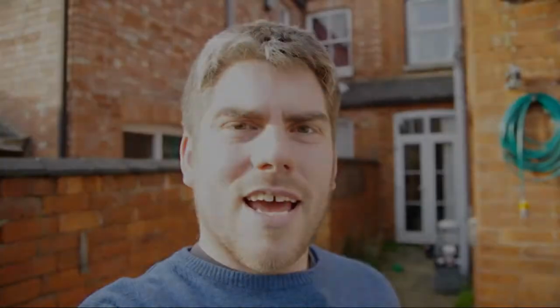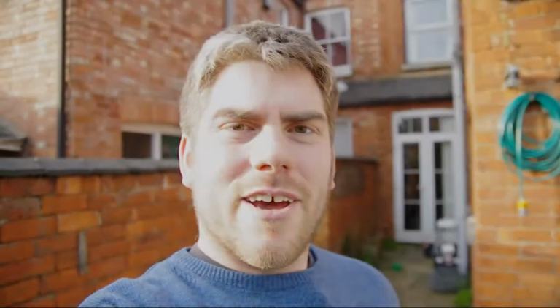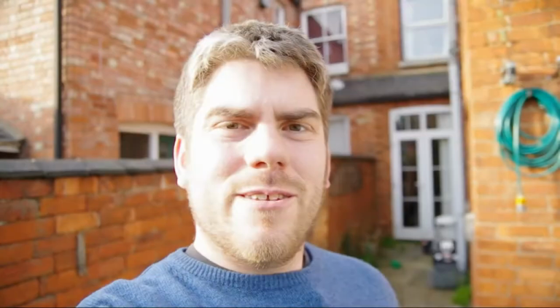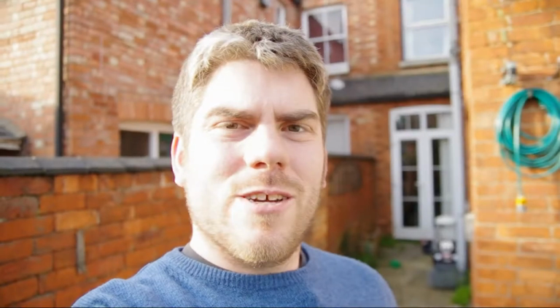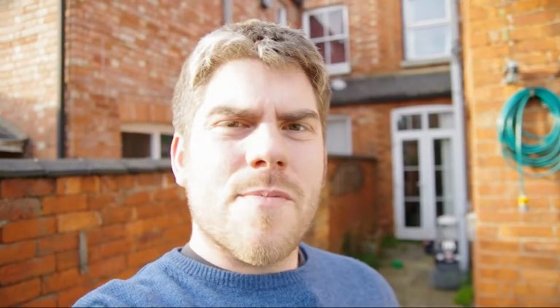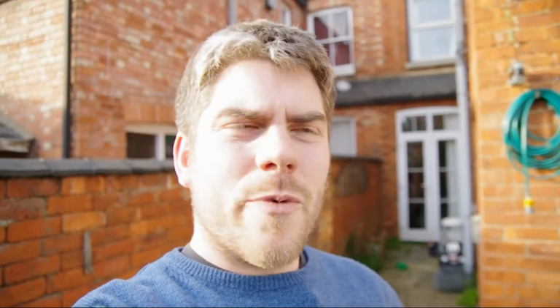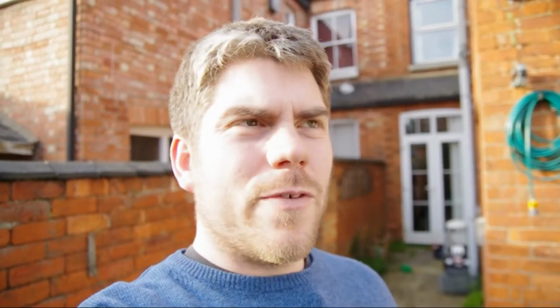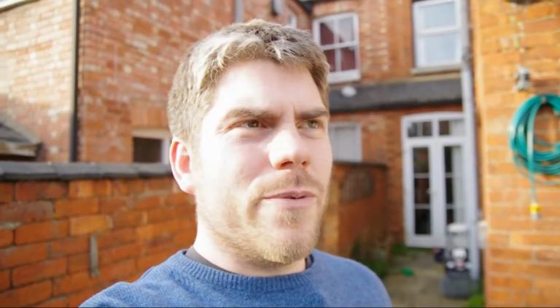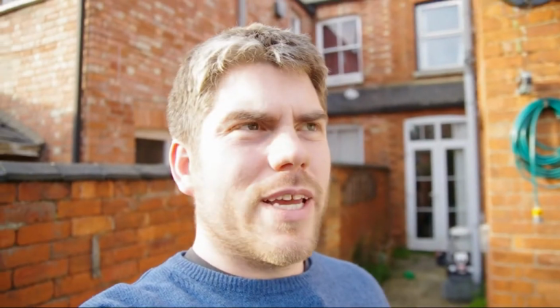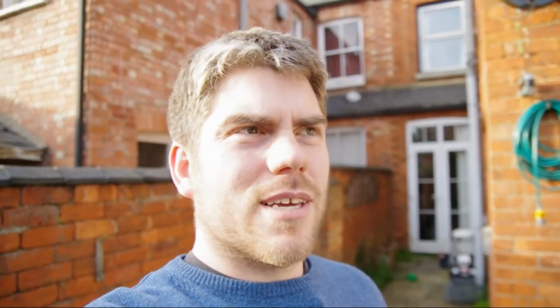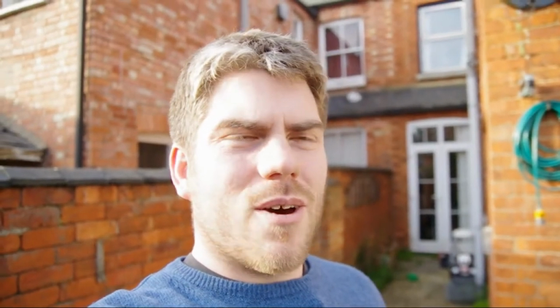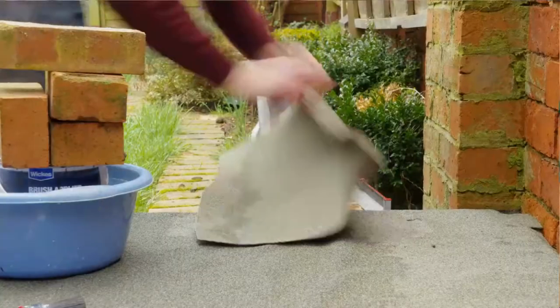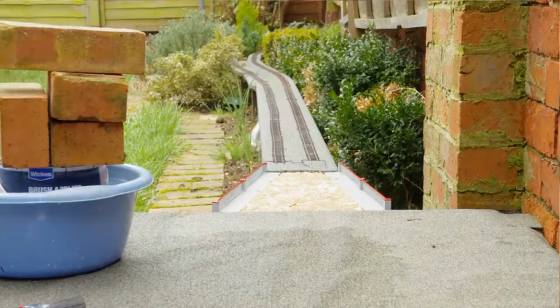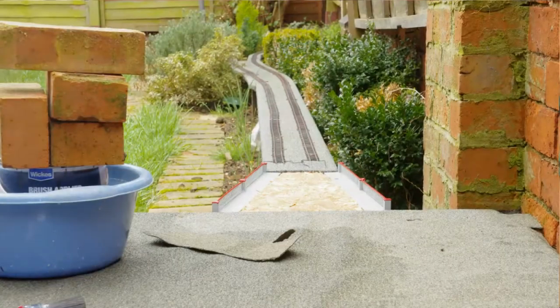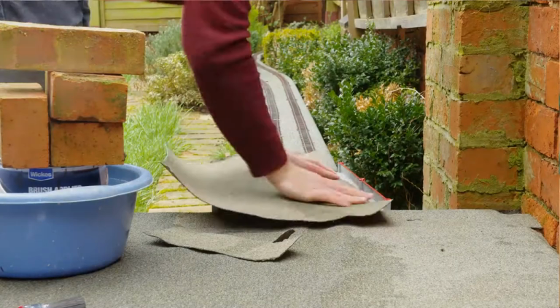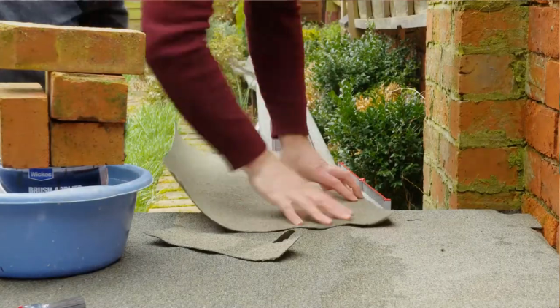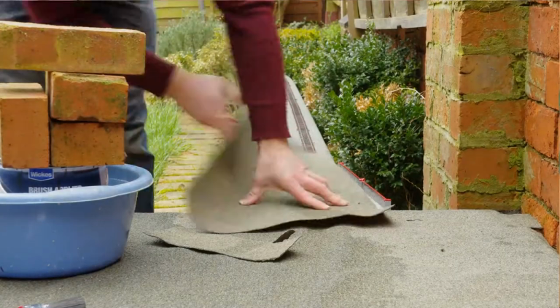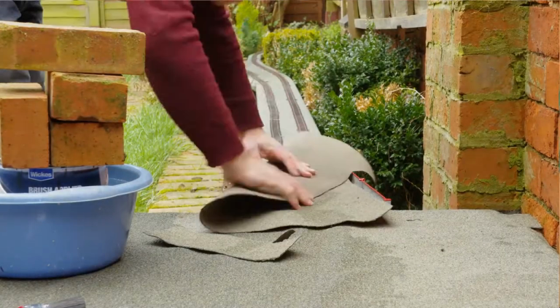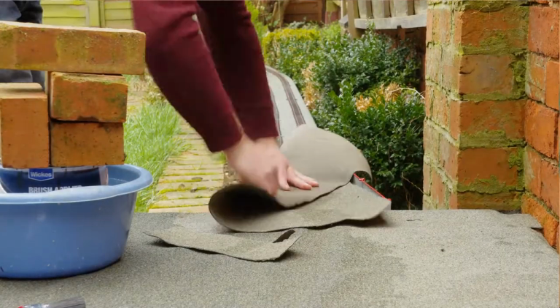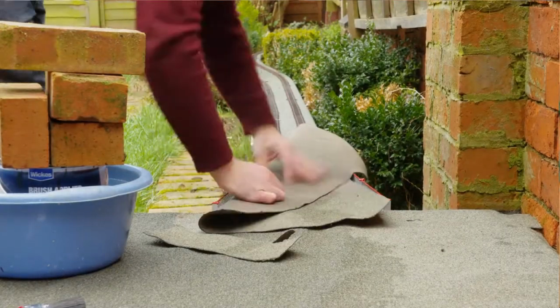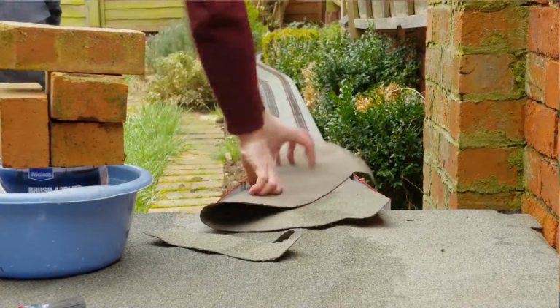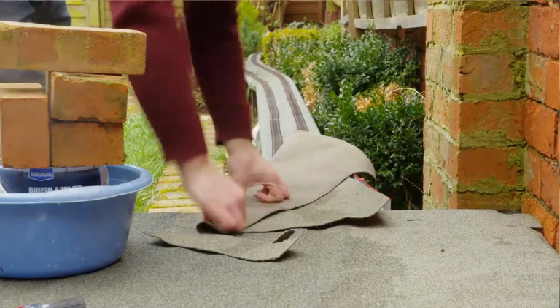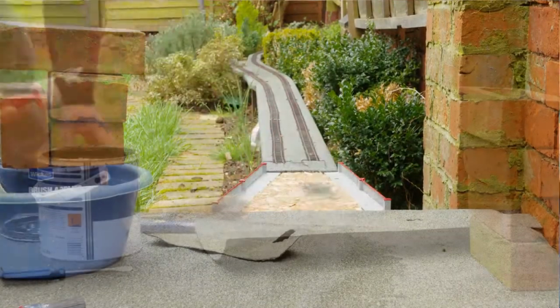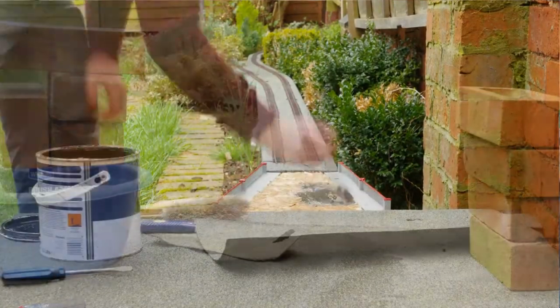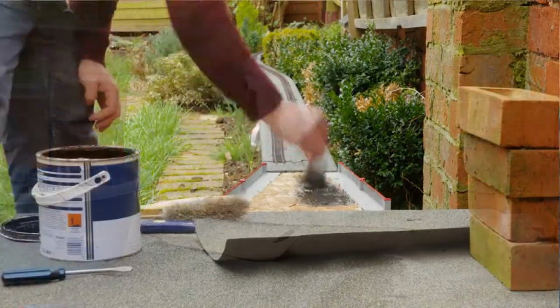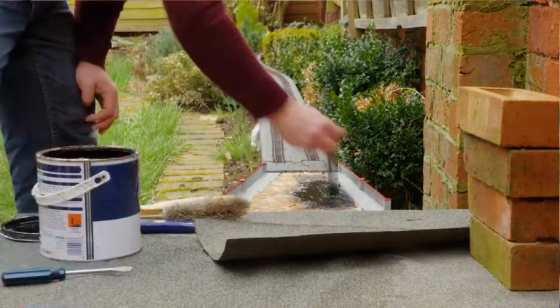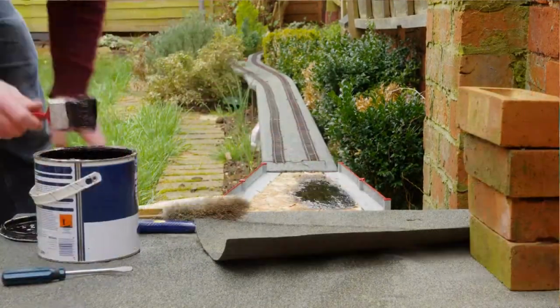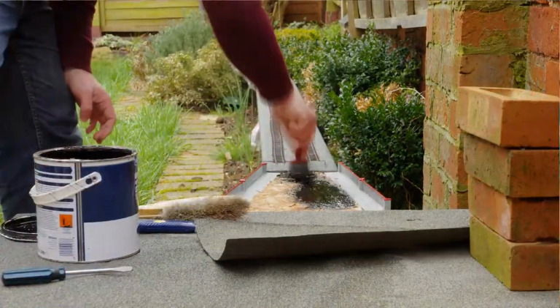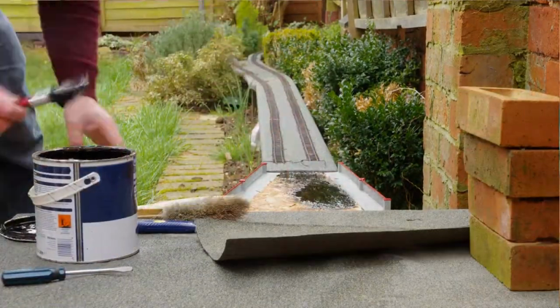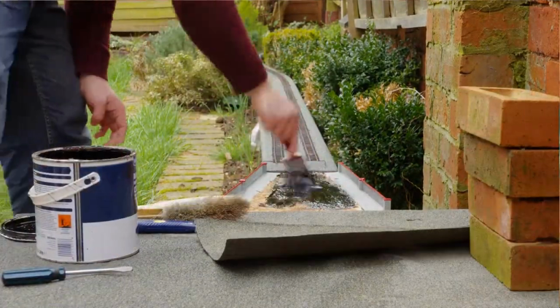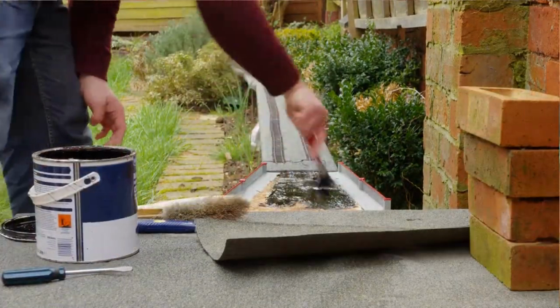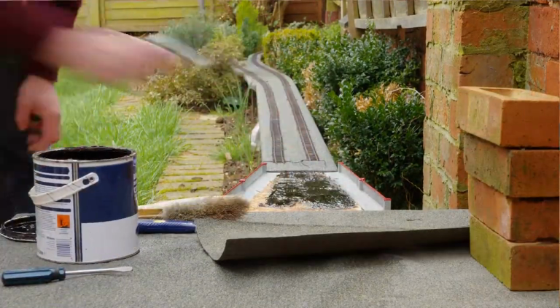Hello, do you remember a few weeks ago I made a video about putting the felt on the bridge down here at Box End?